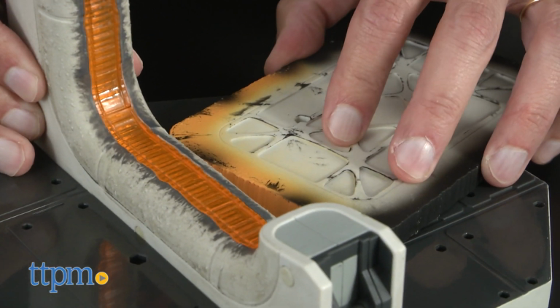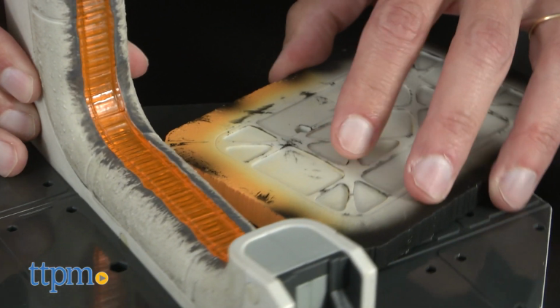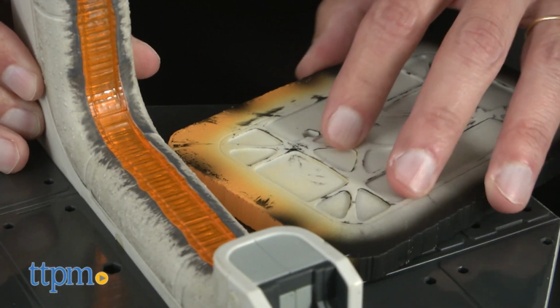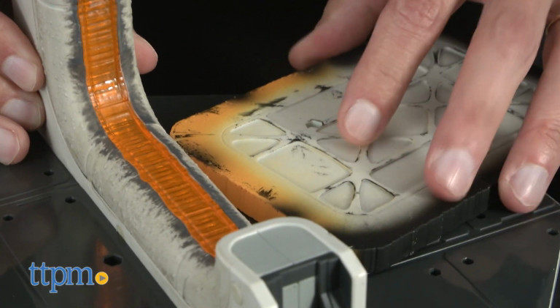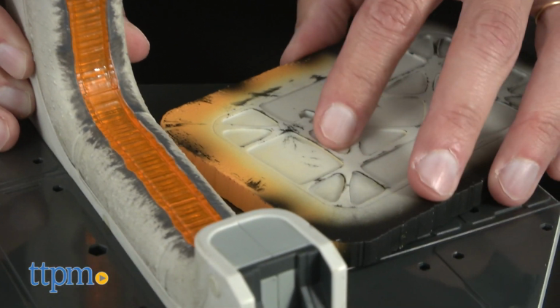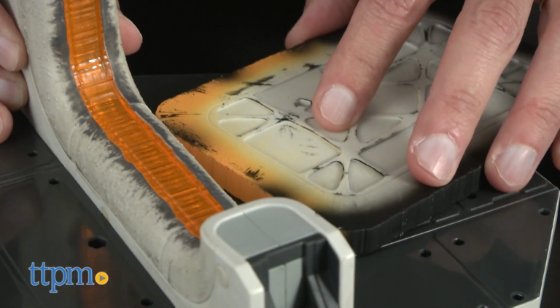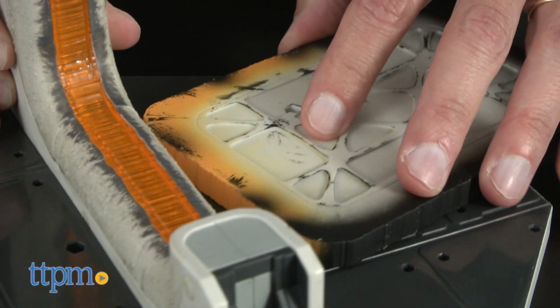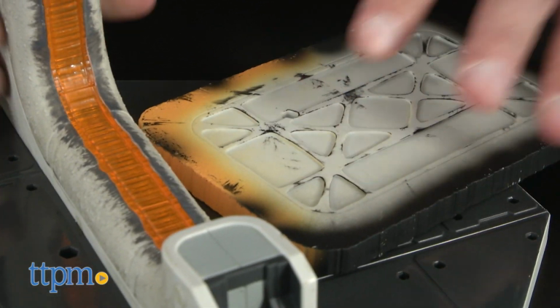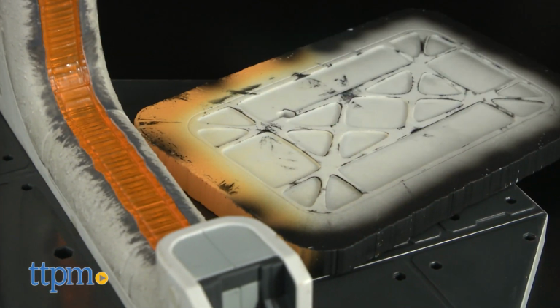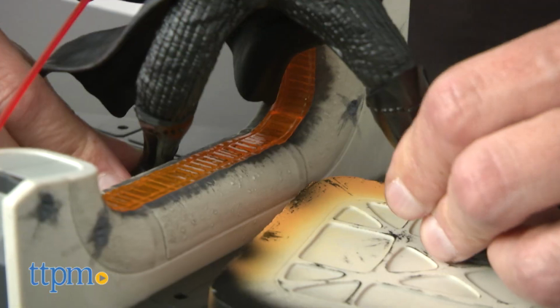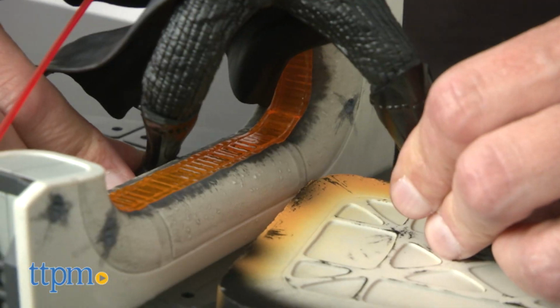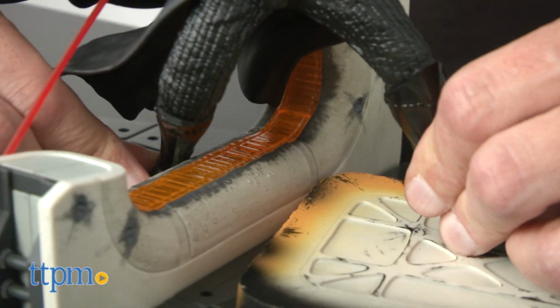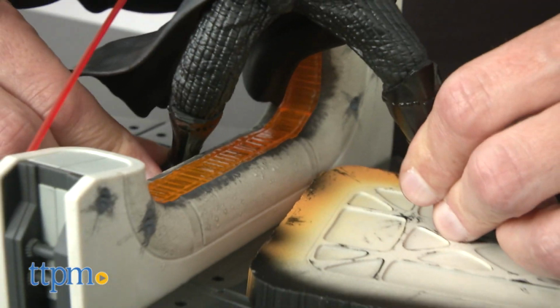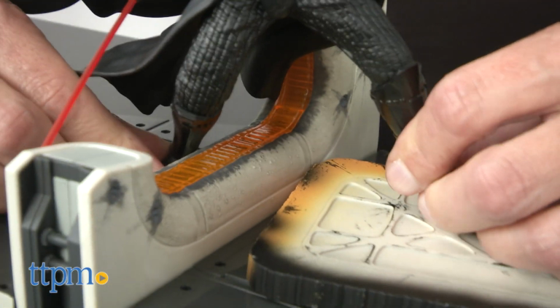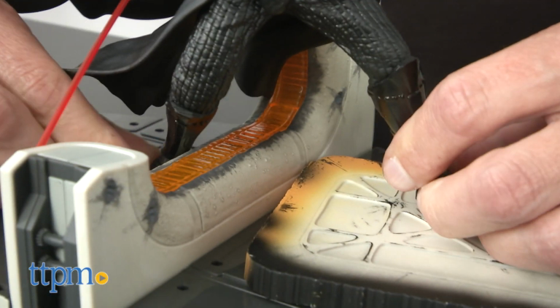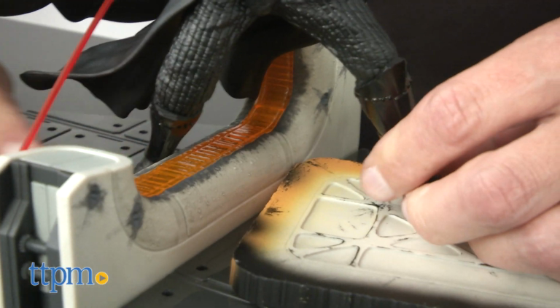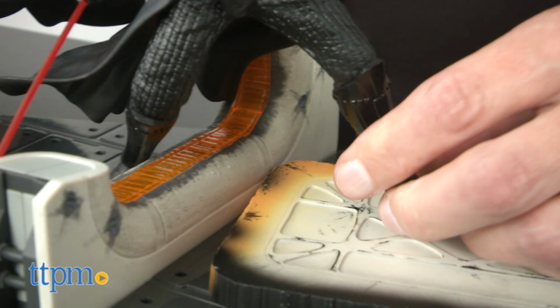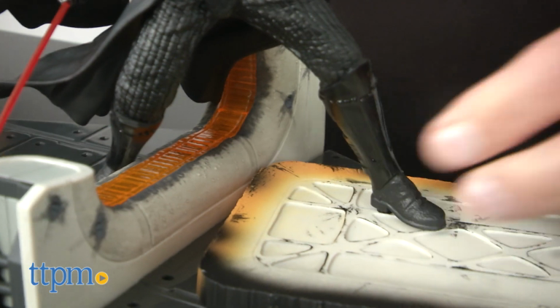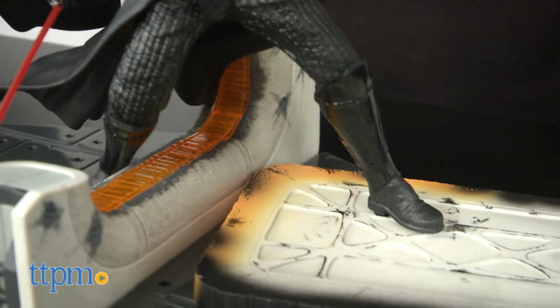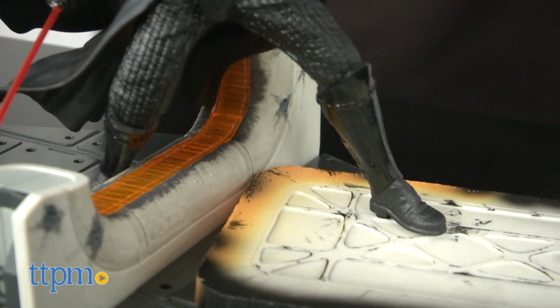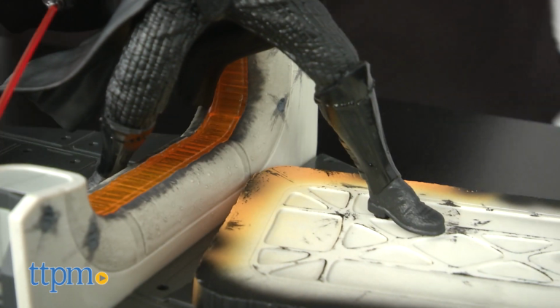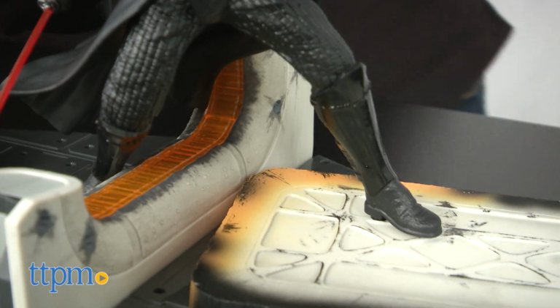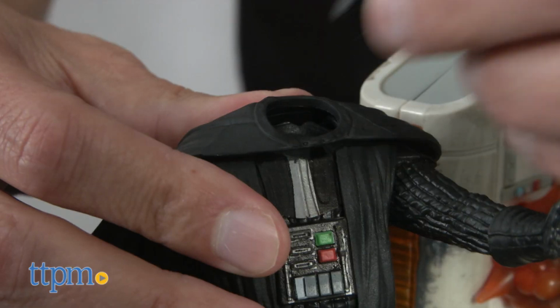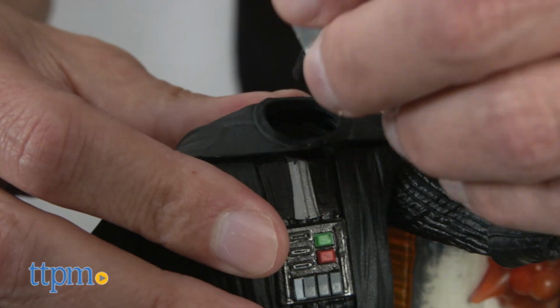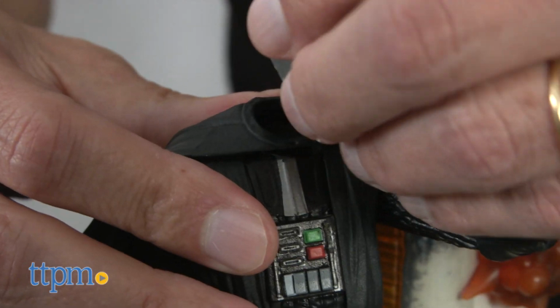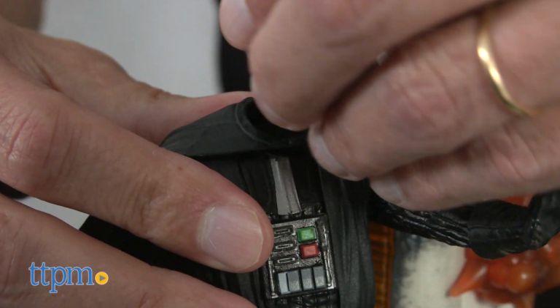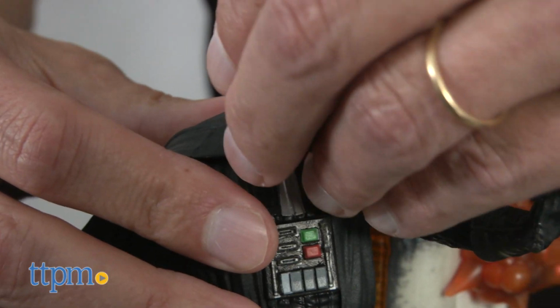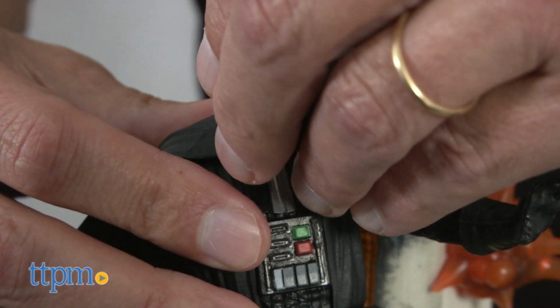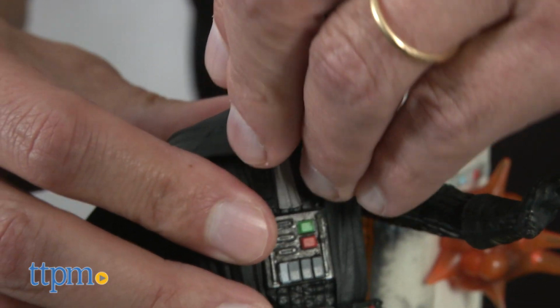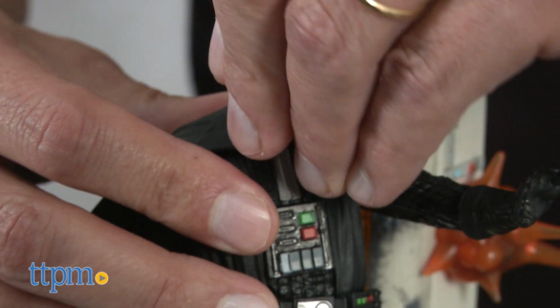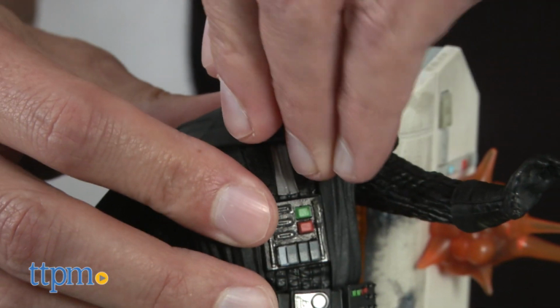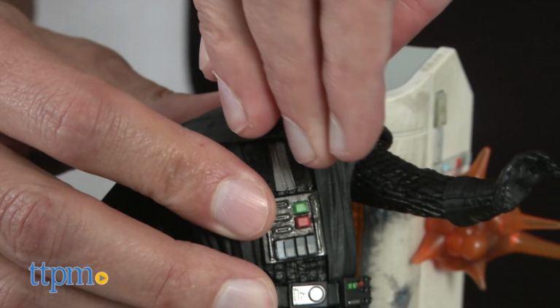You will then have to partially assemble Darth Vader. It's really waist up — pop it on his head.